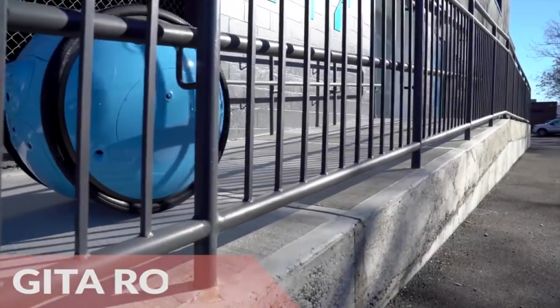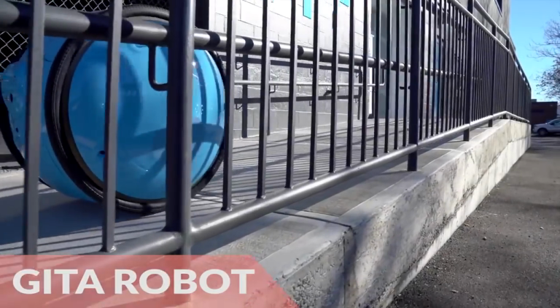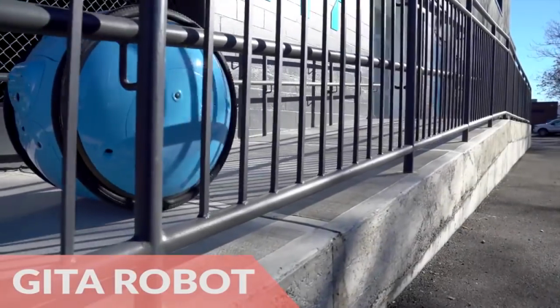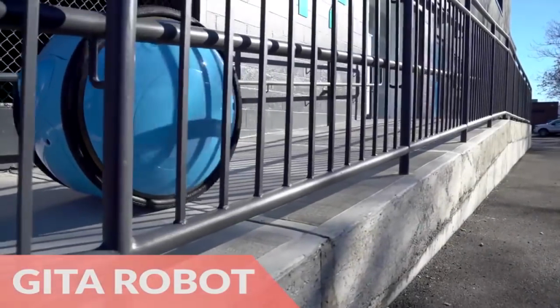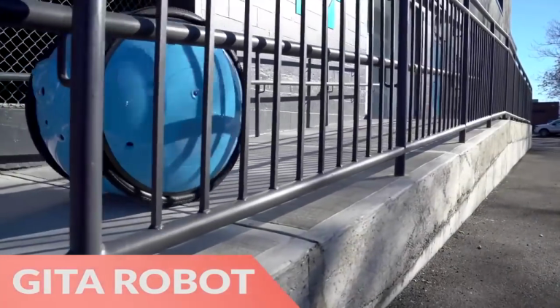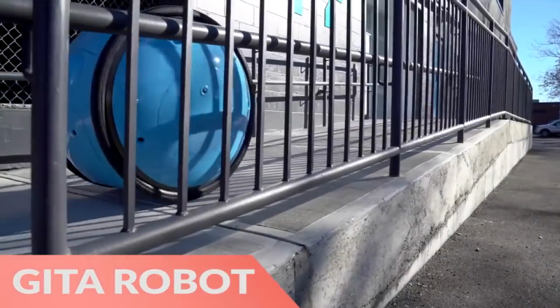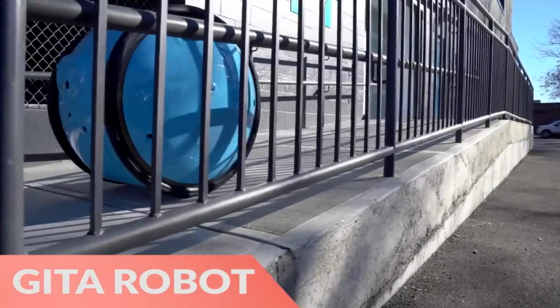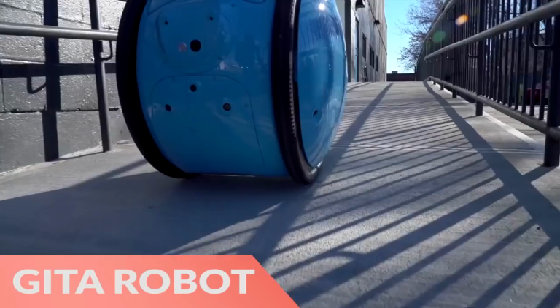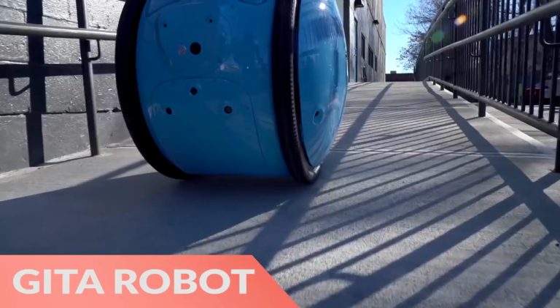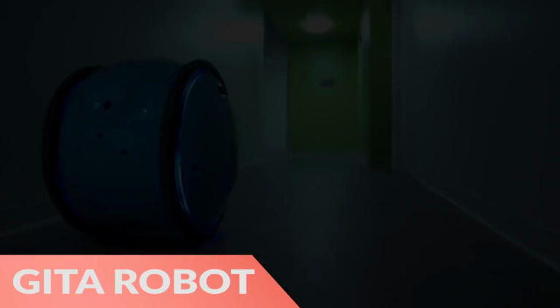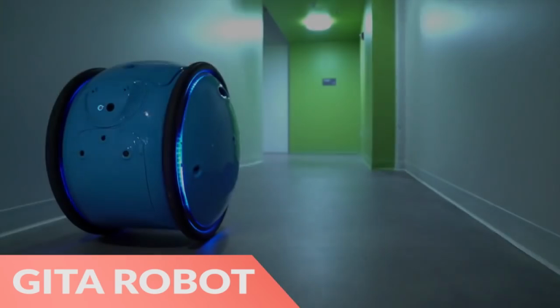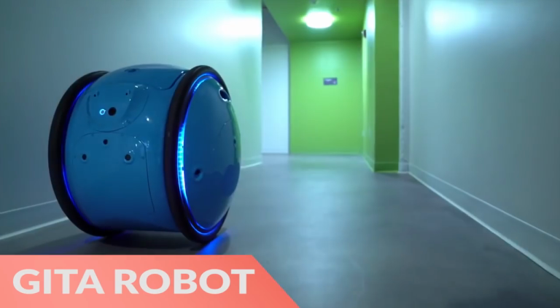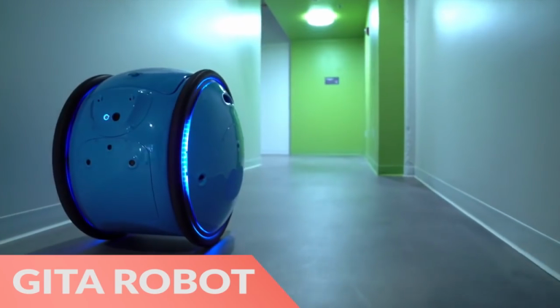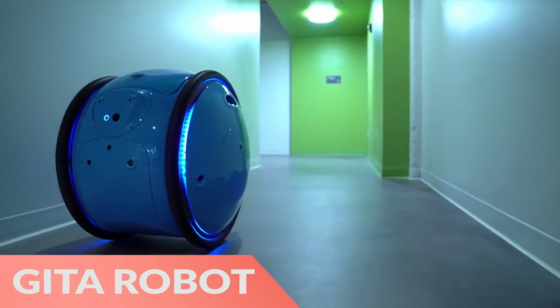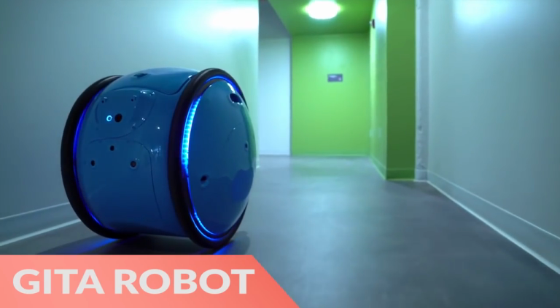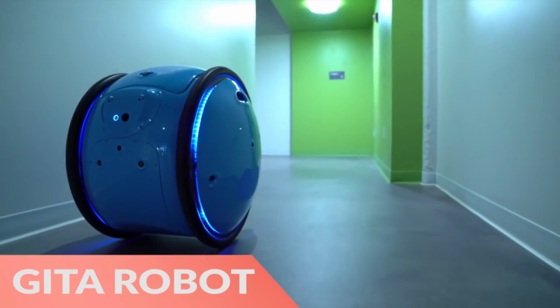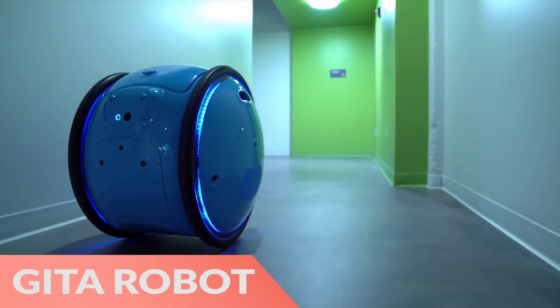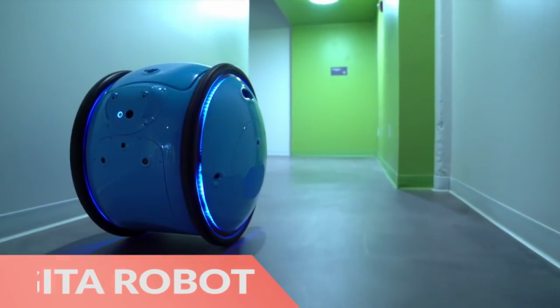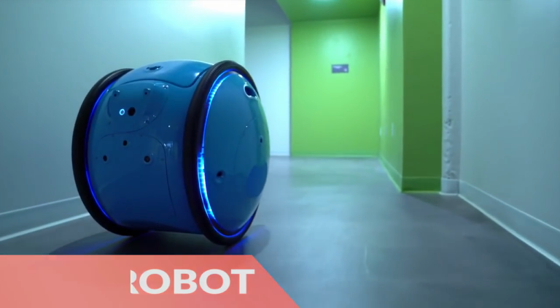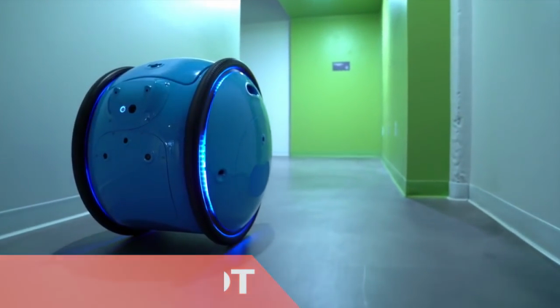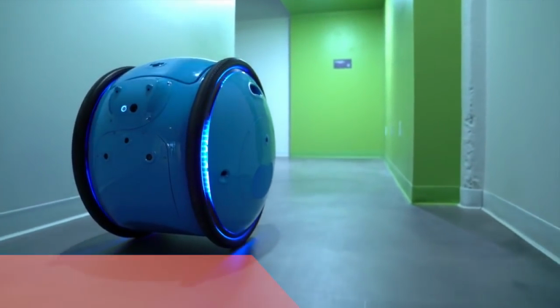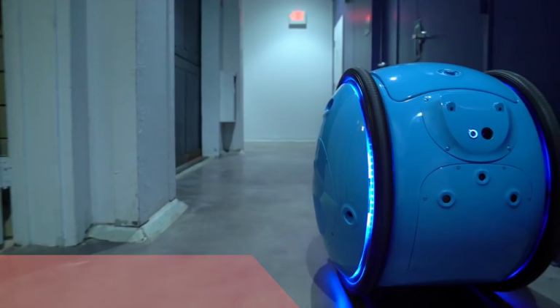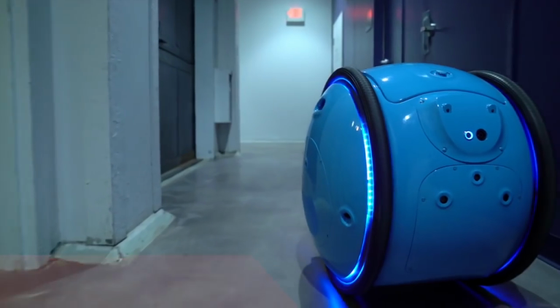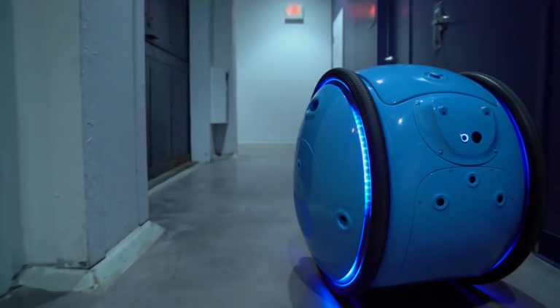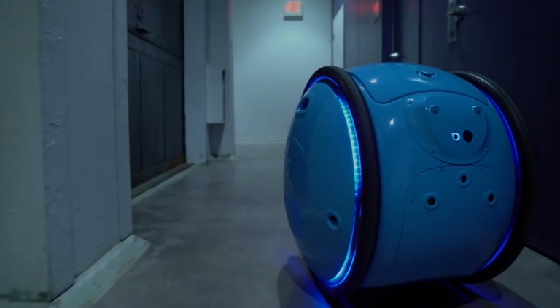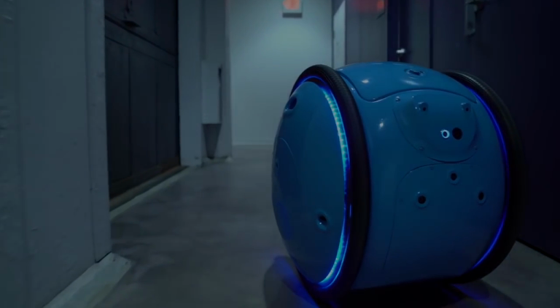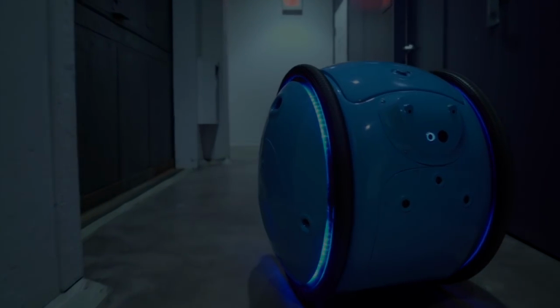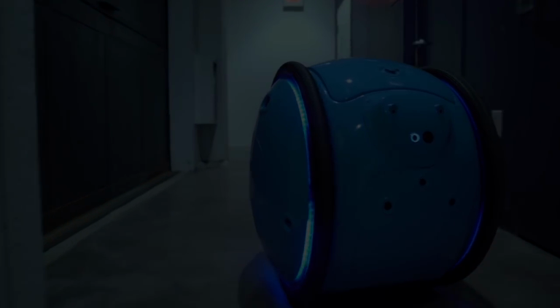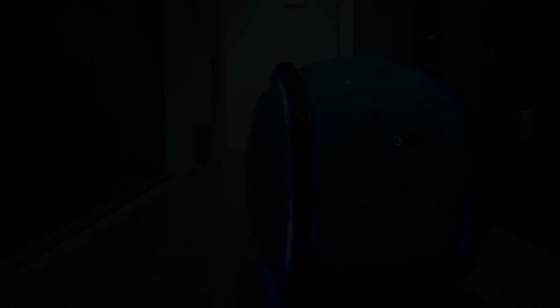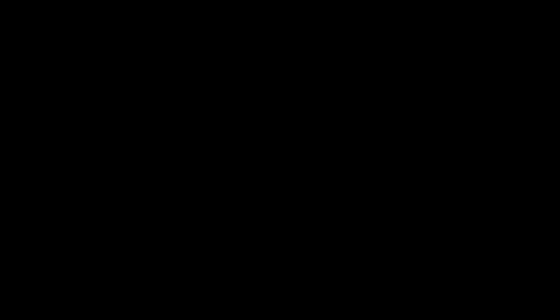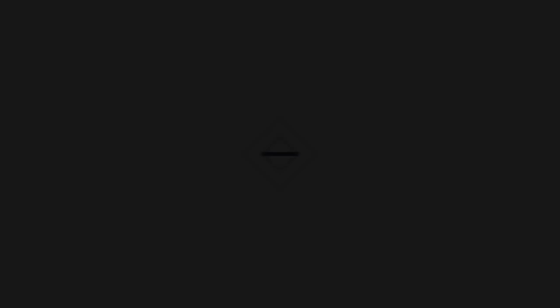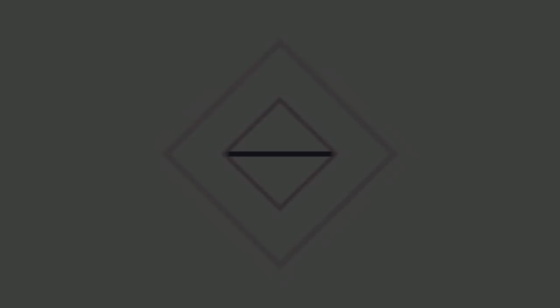Finally, the Gita Smart Cargo Vehicle follows you like a little robot friend and carries your luggage for you.